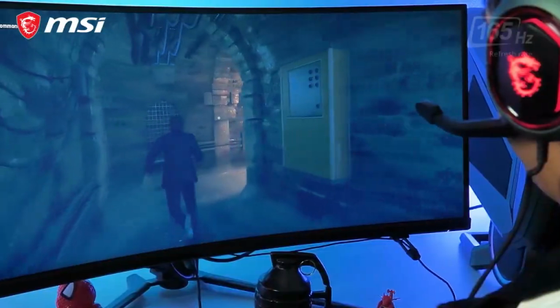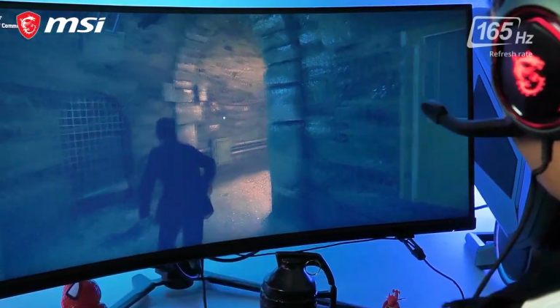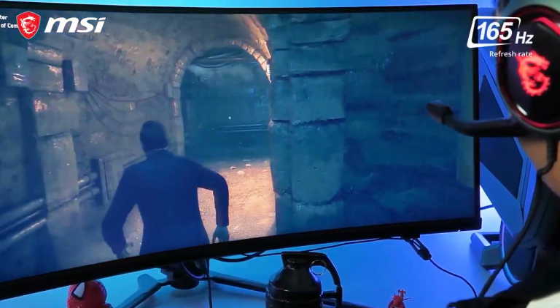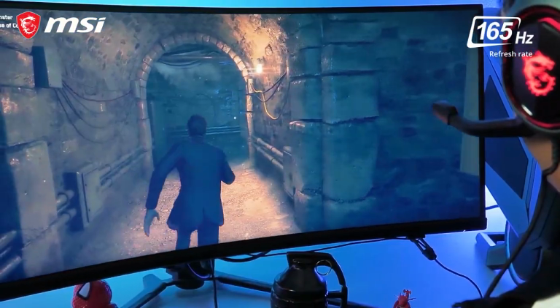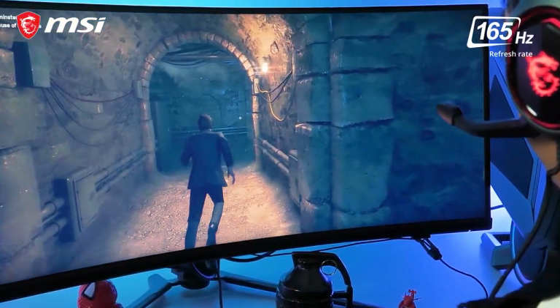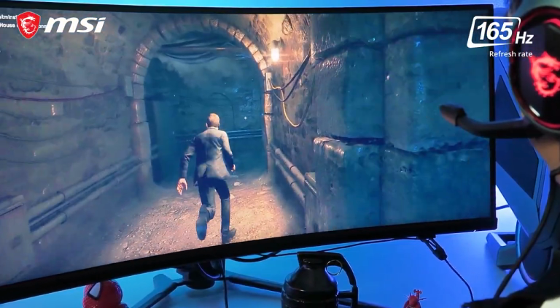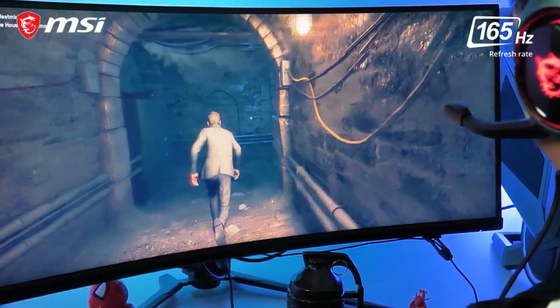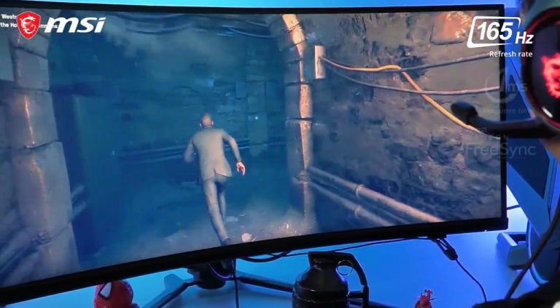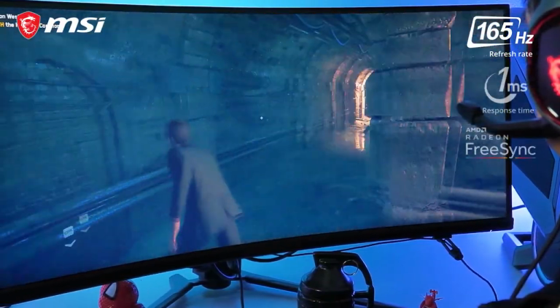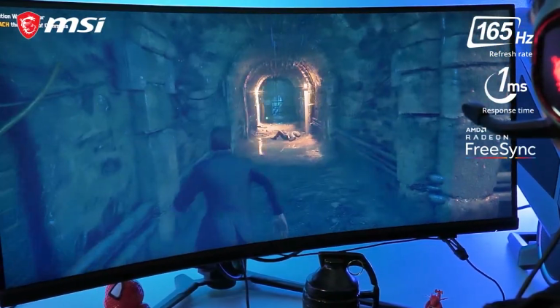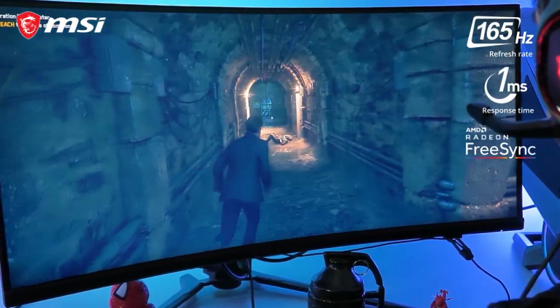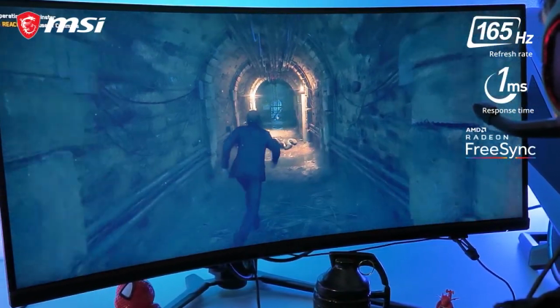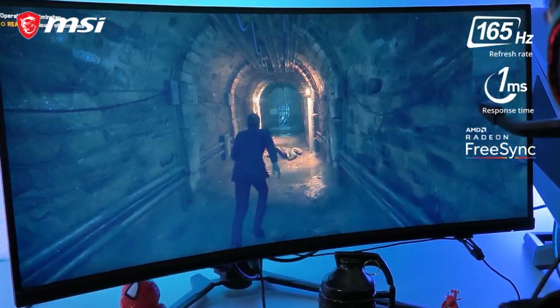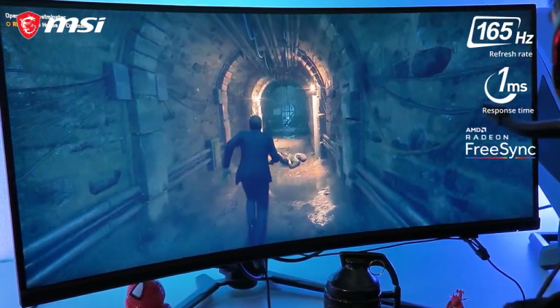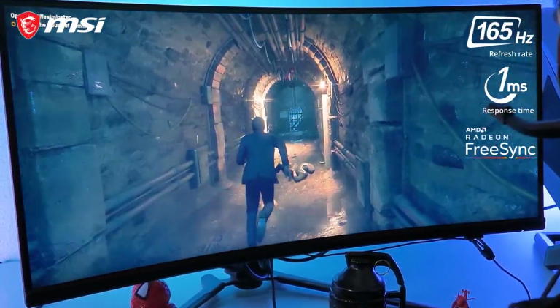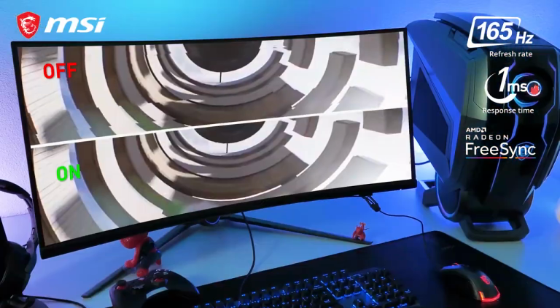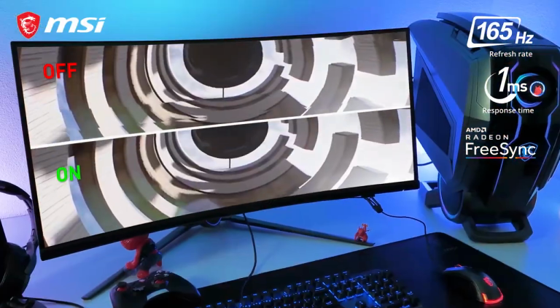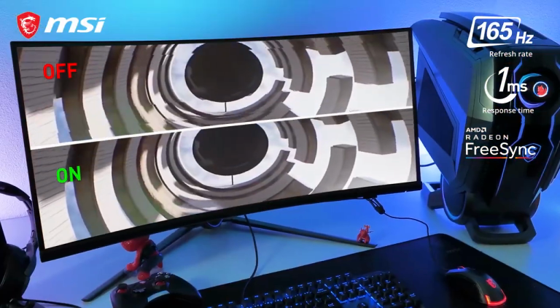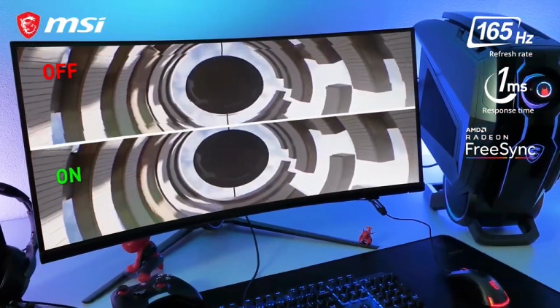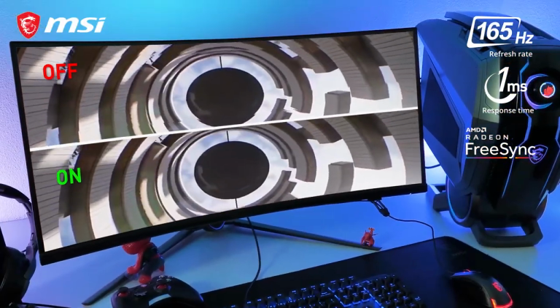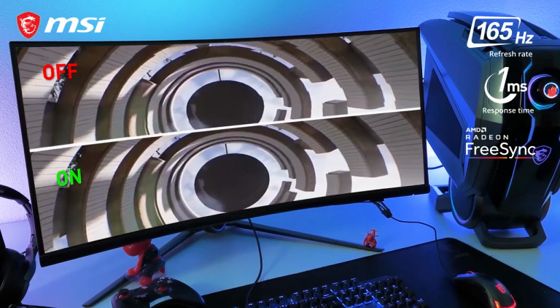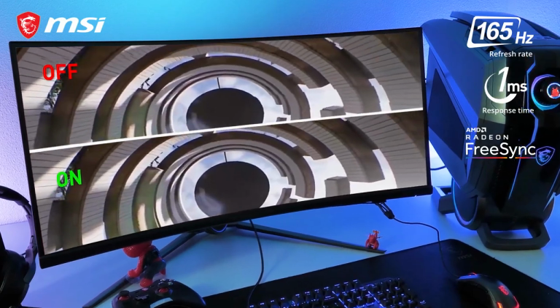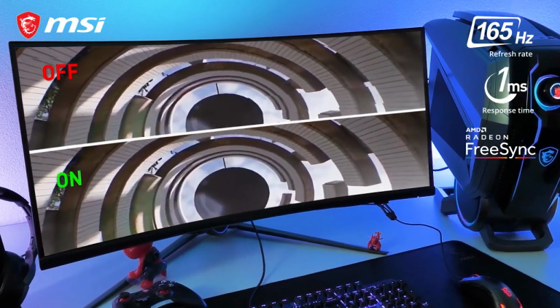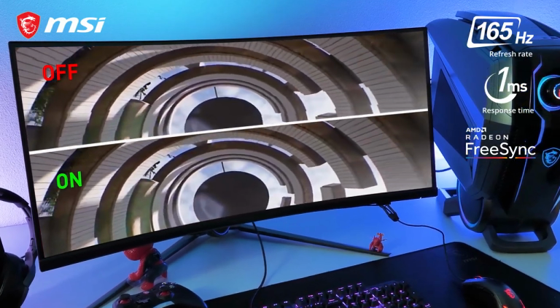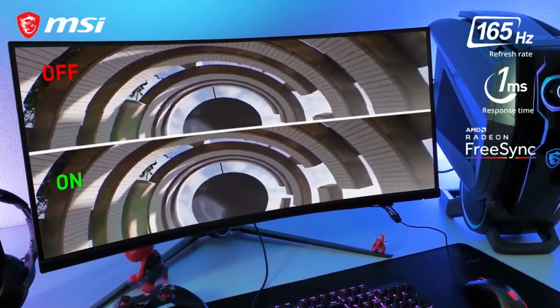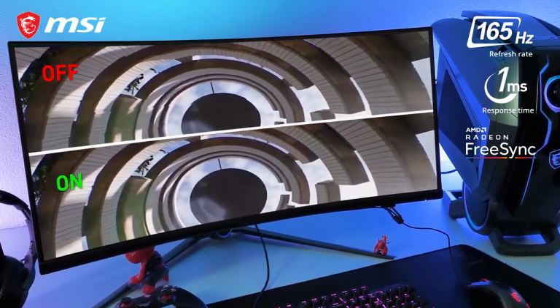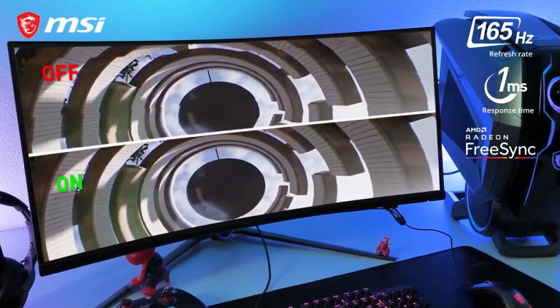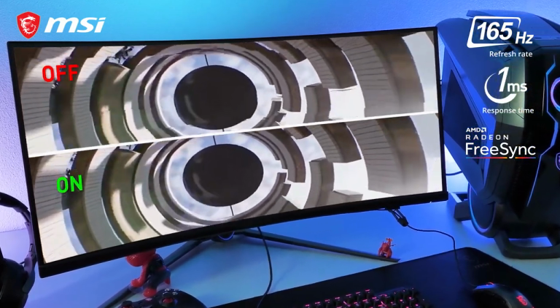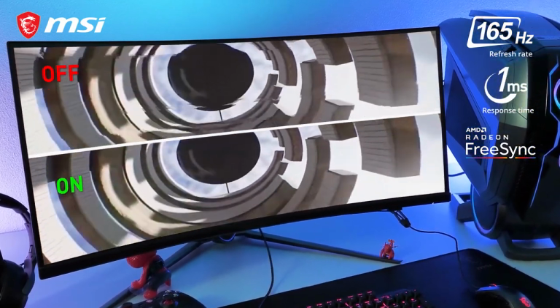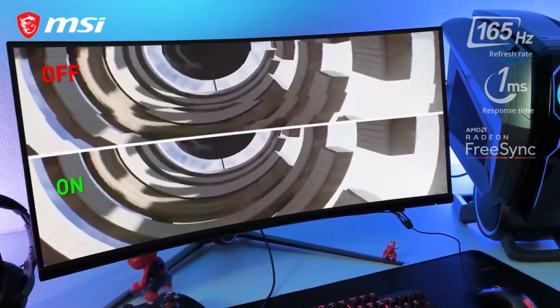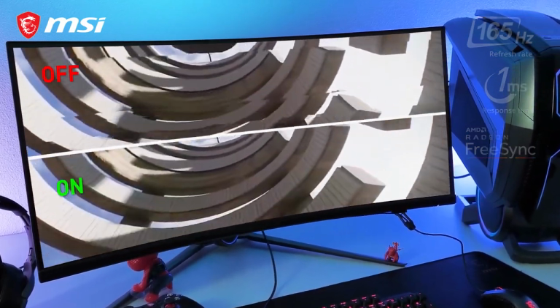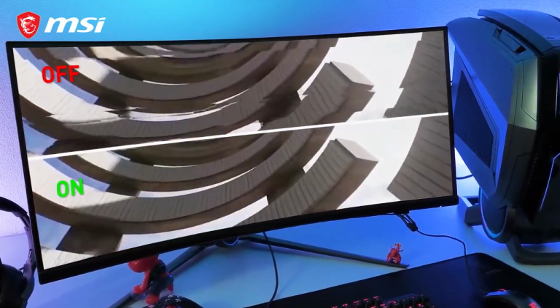The vast 165Hz and 1ms FreeSync Premium panel translates into a highly responsive and tear-free gaming experience.